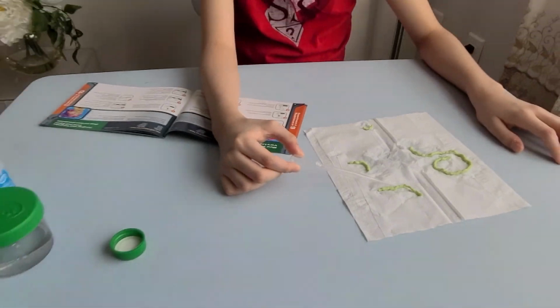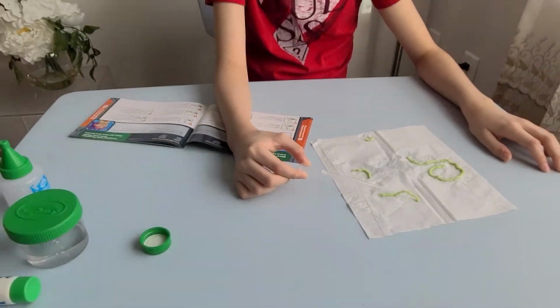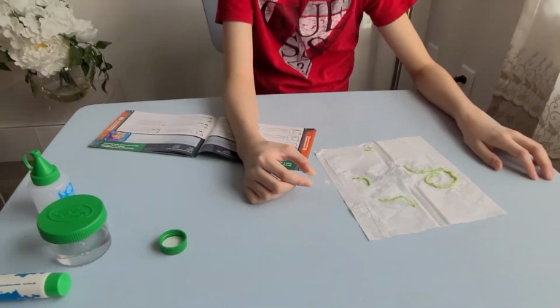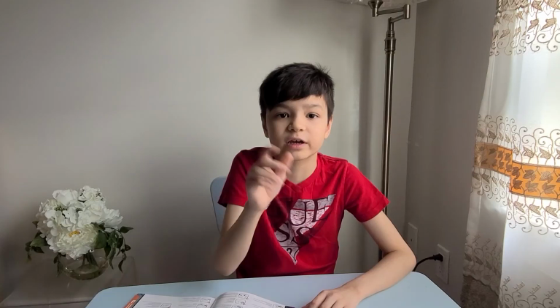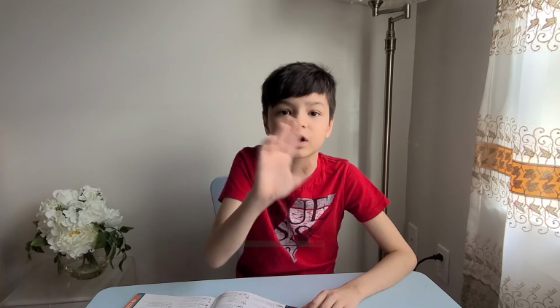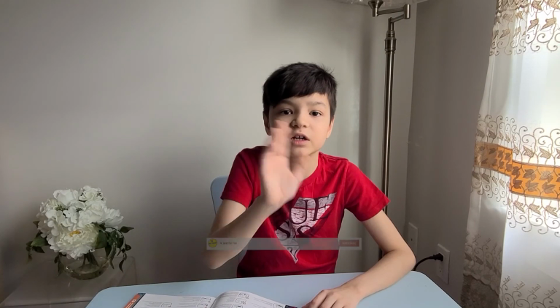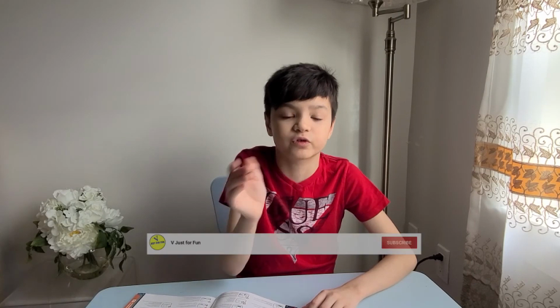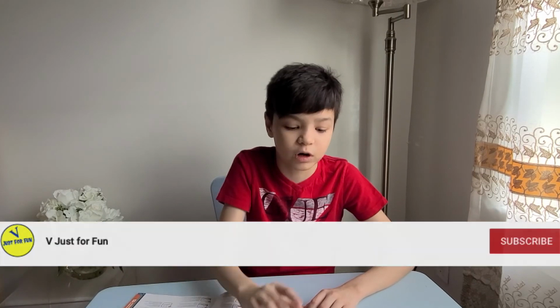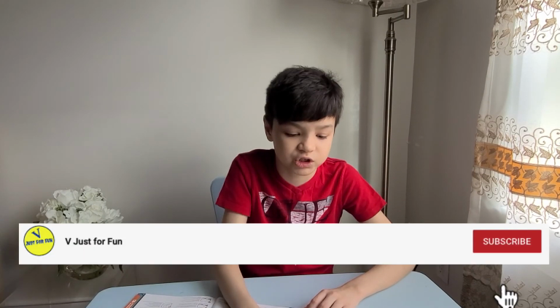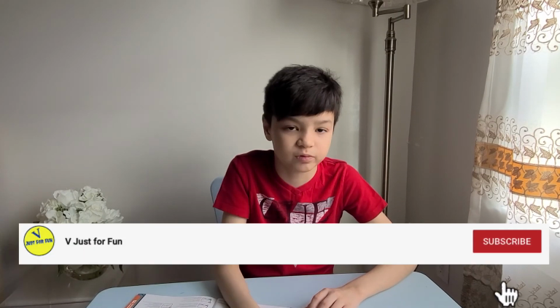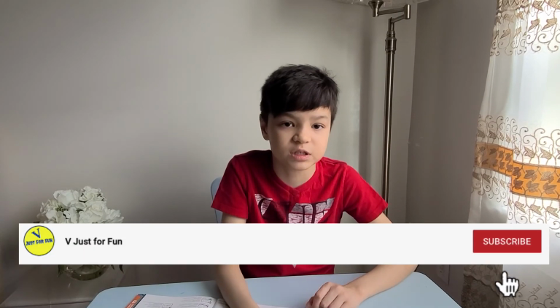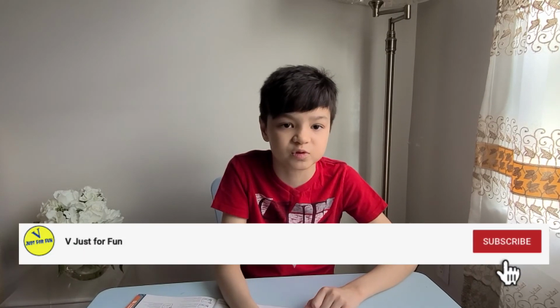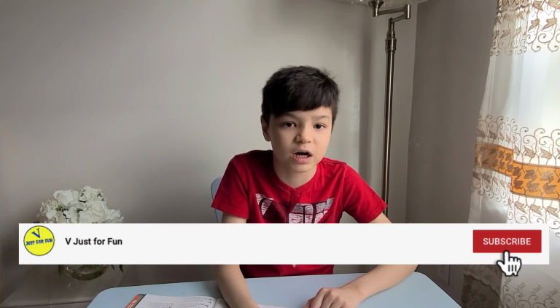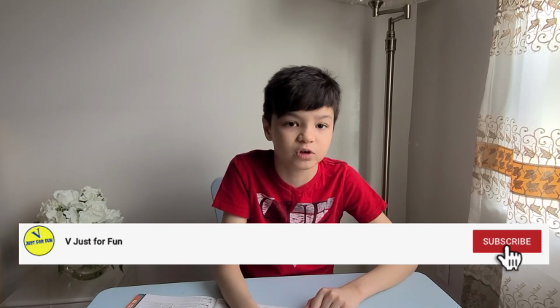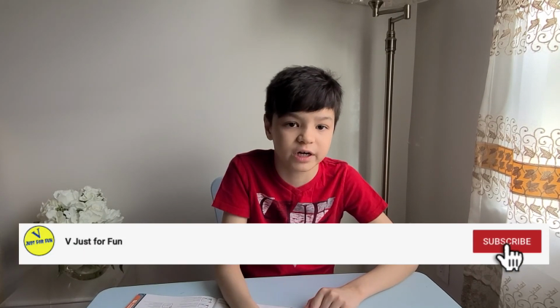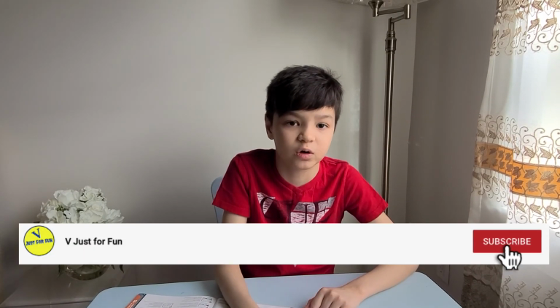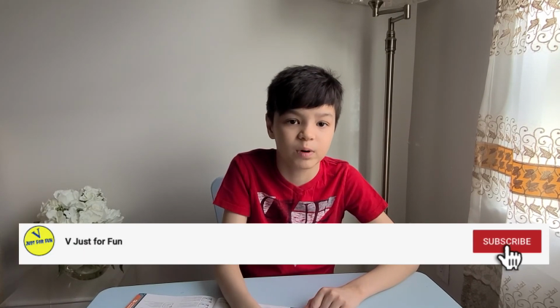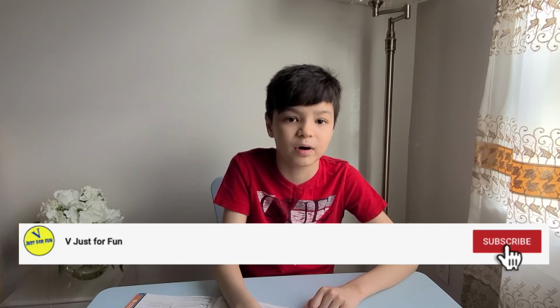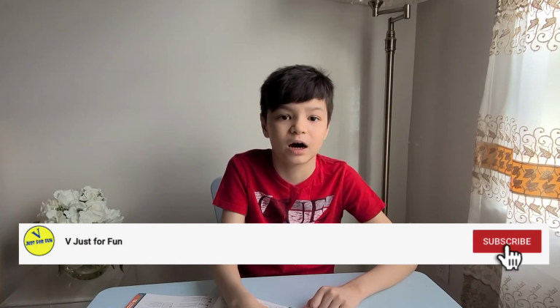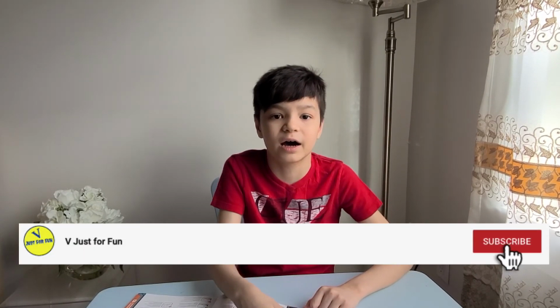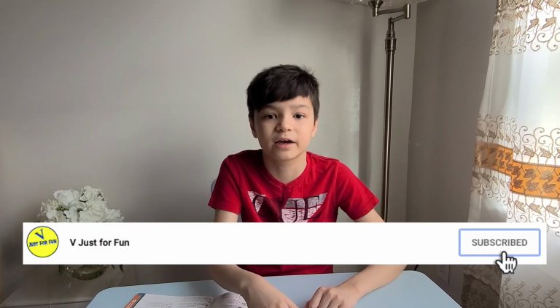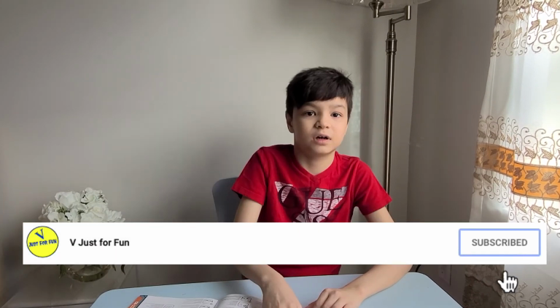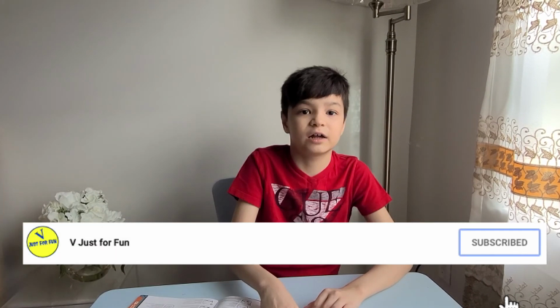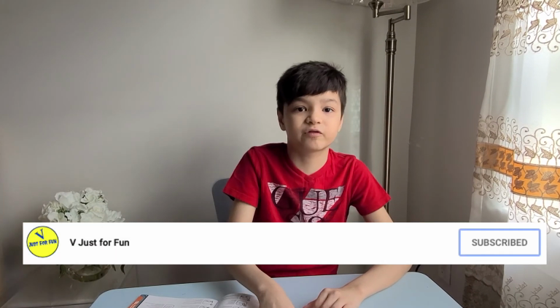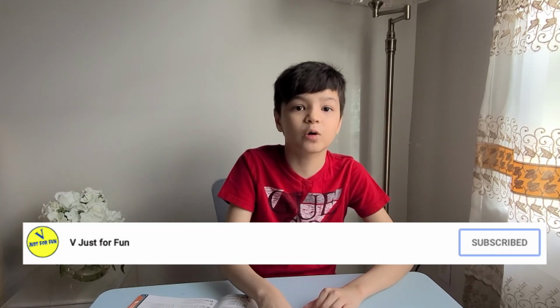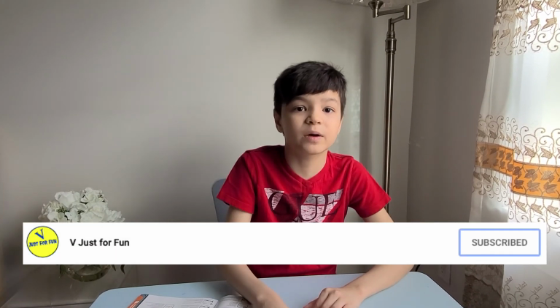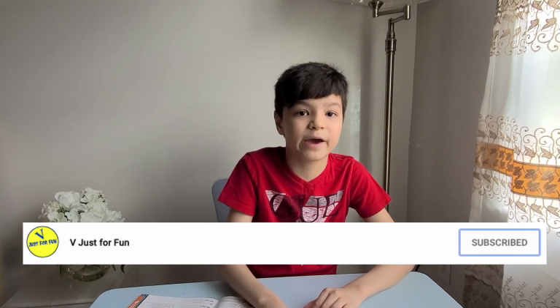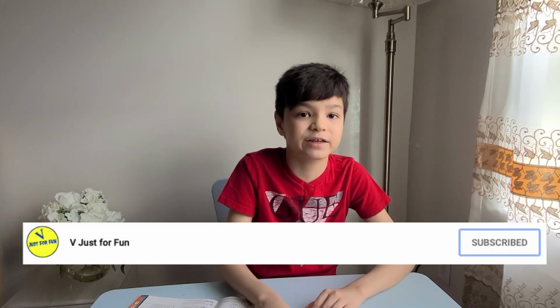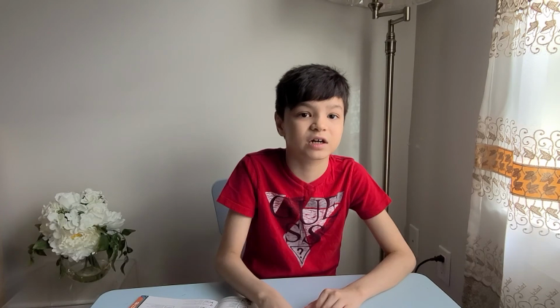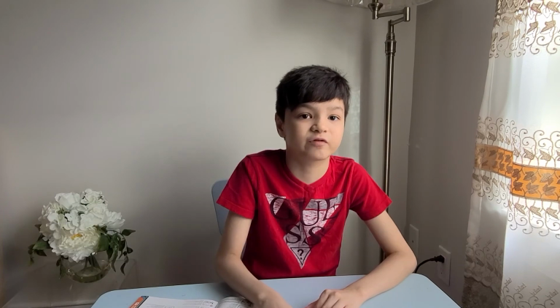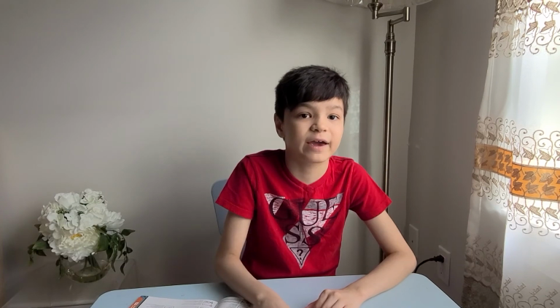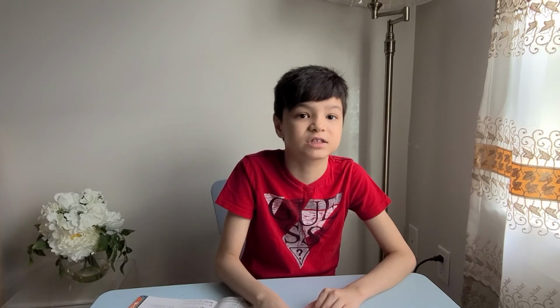Thank you guys for watching. Please subscribe to our channel, bye bye, and follow my page on Facebook.